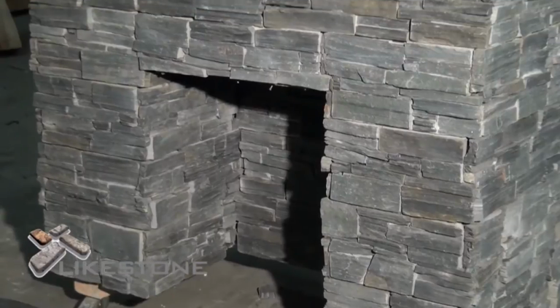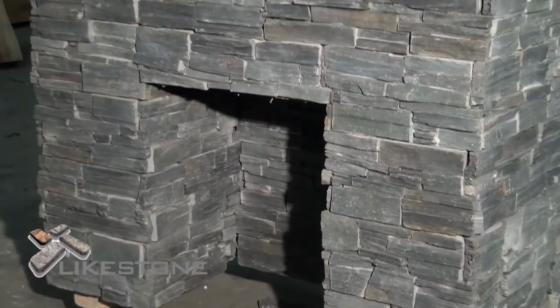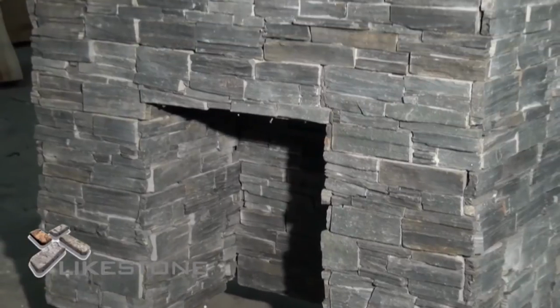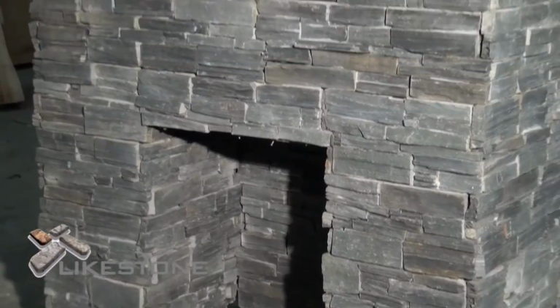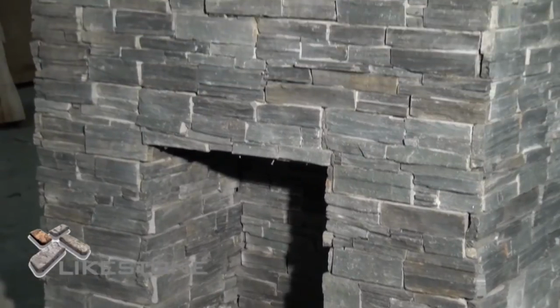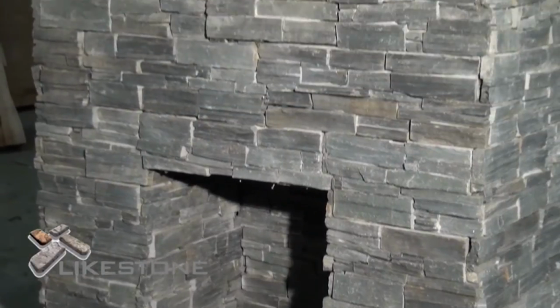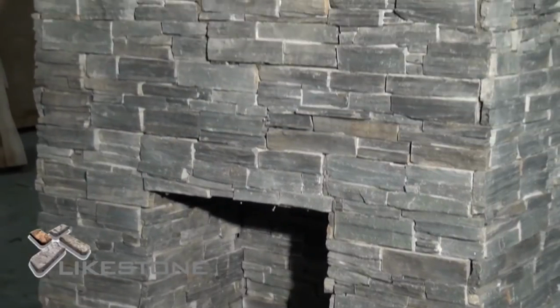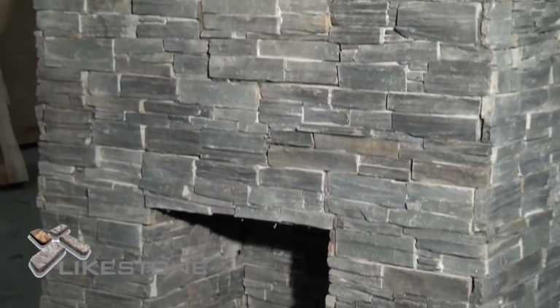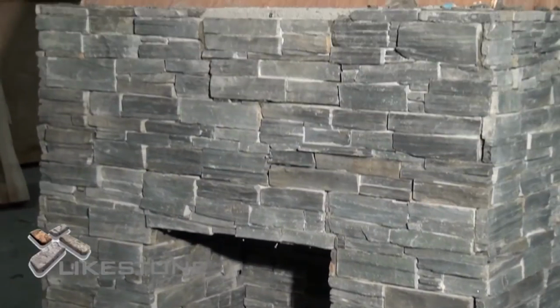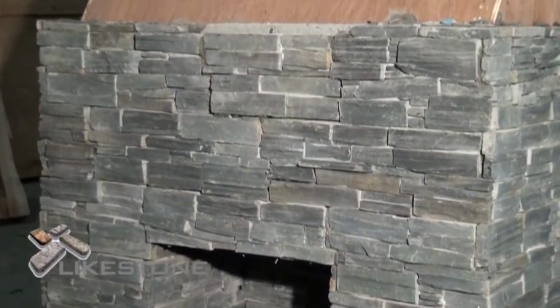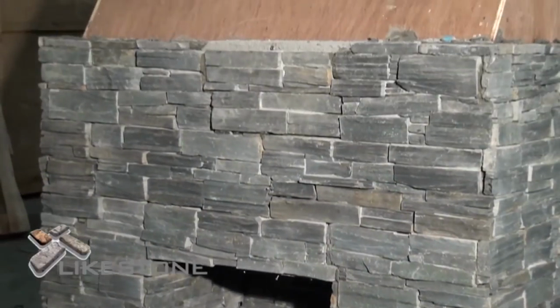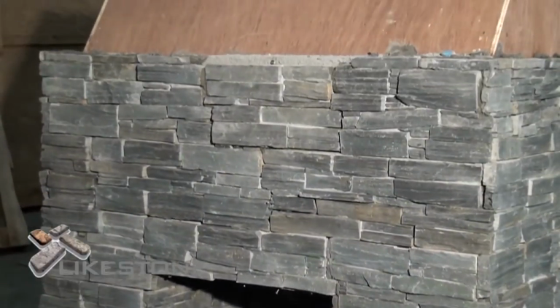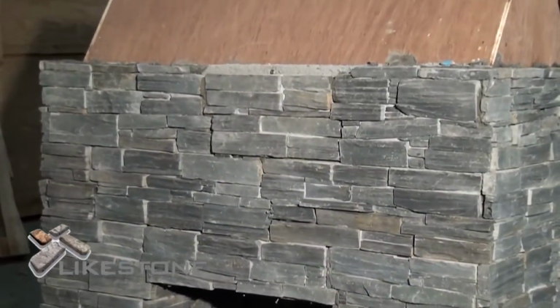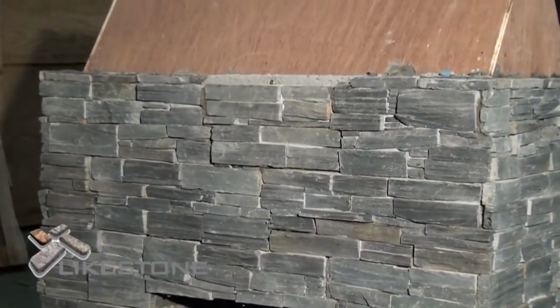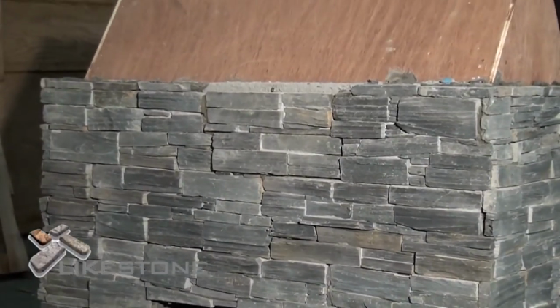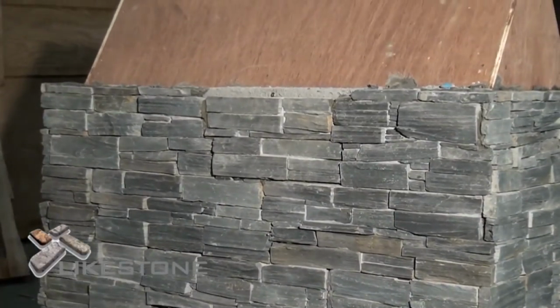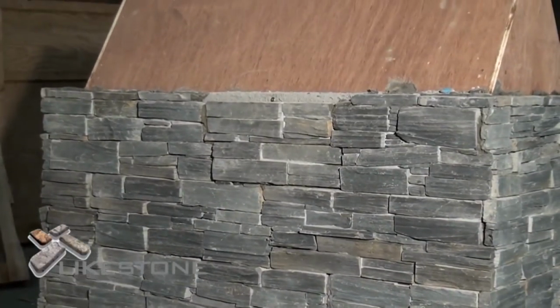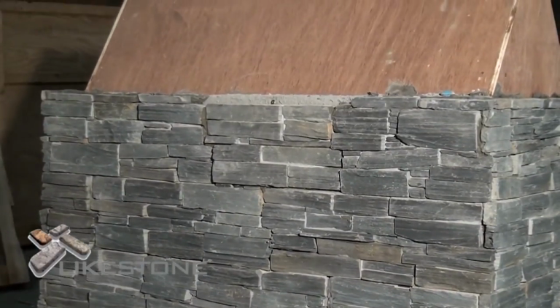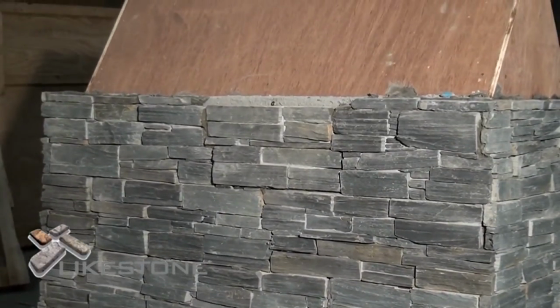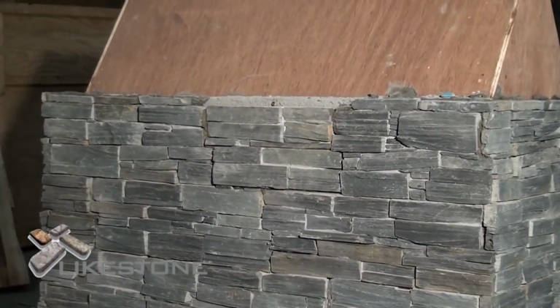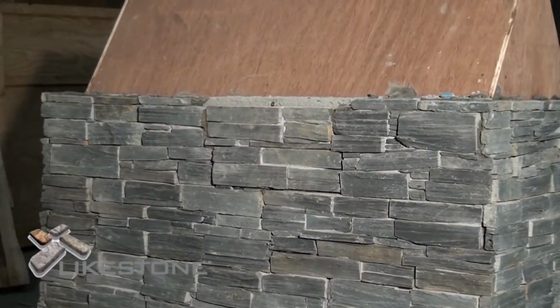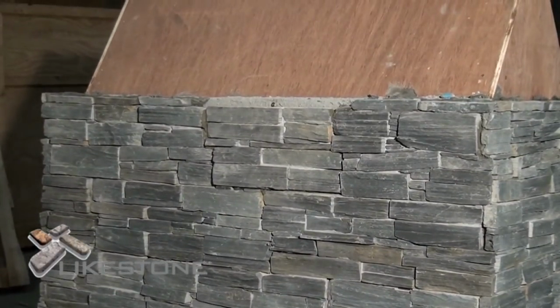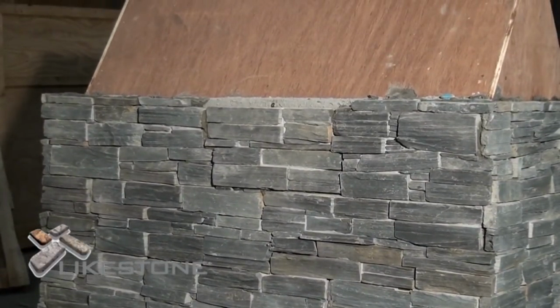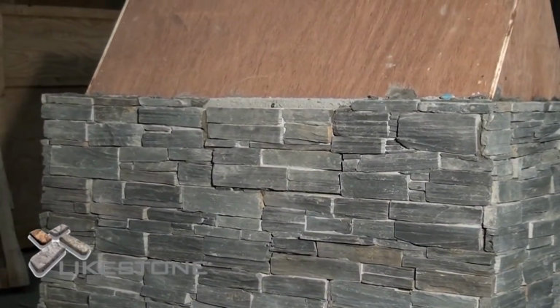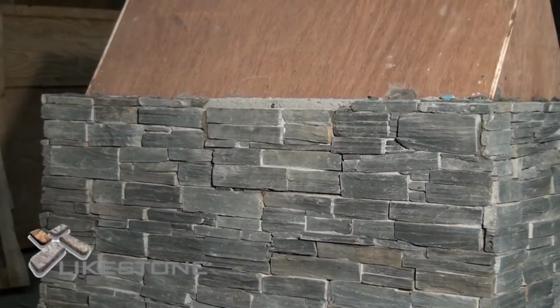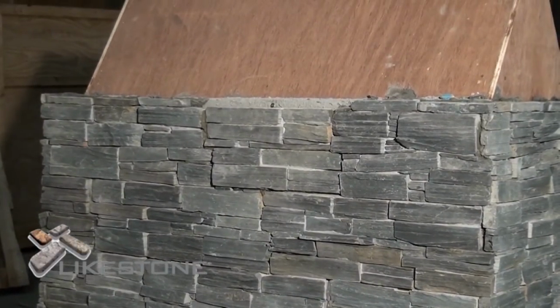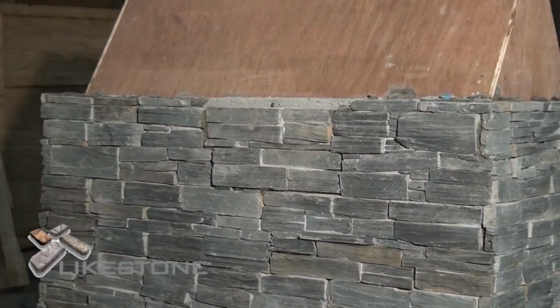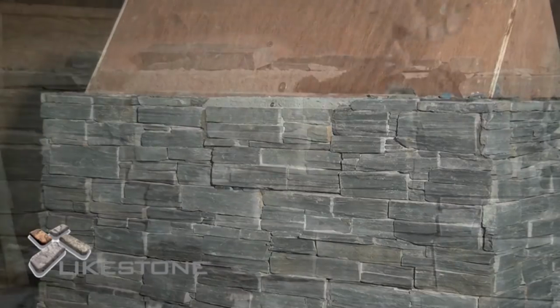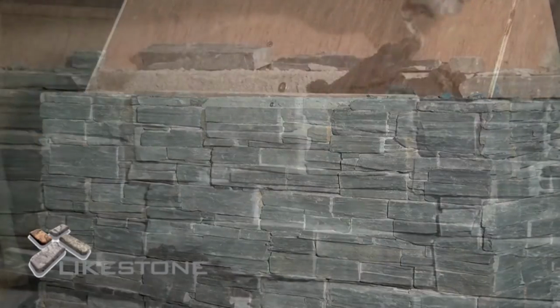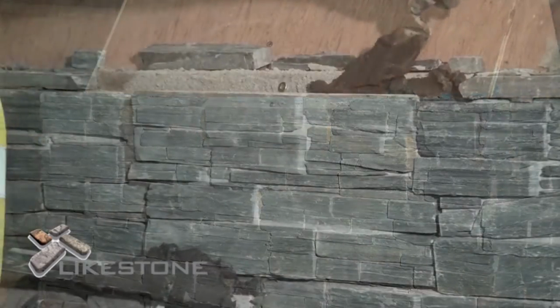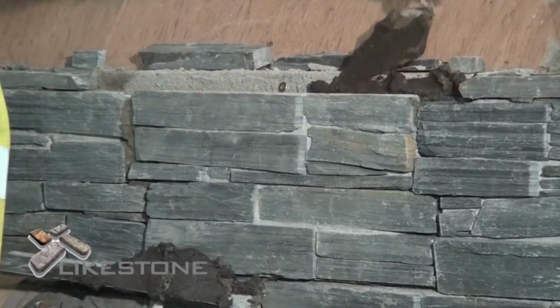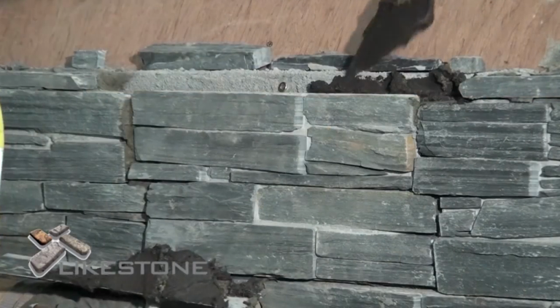If you are left with small gaps, you can take single stones from the panel and fit them to the surface.